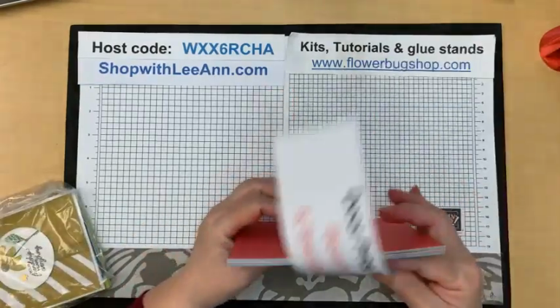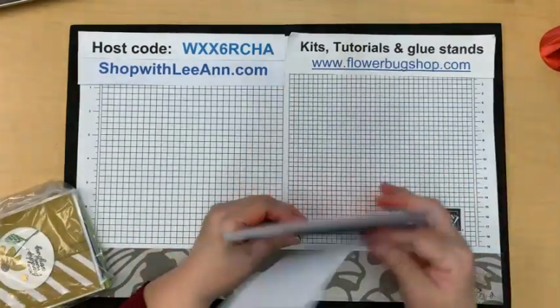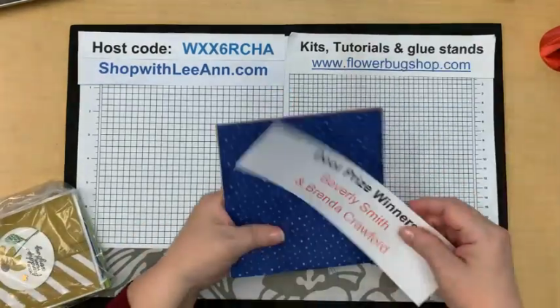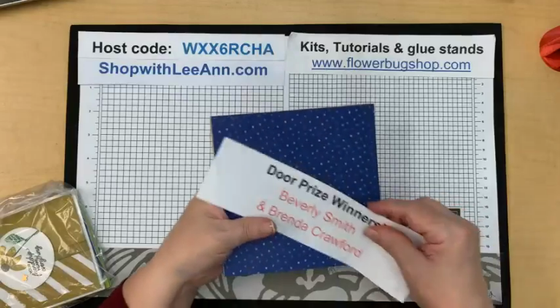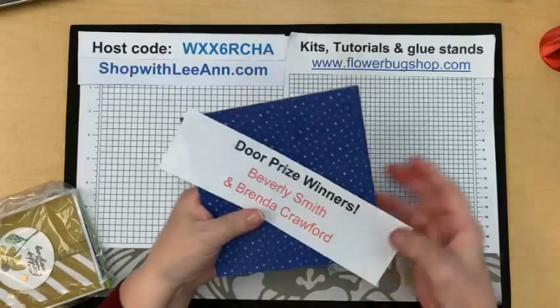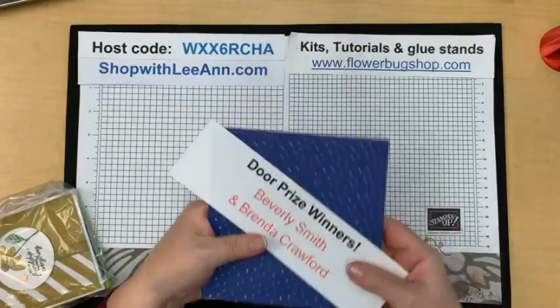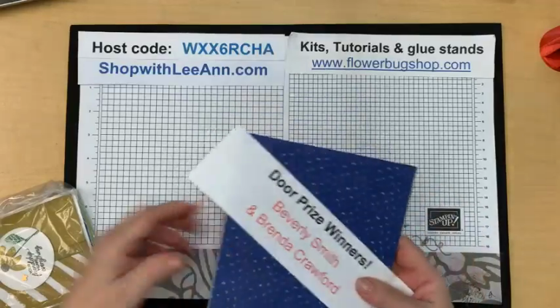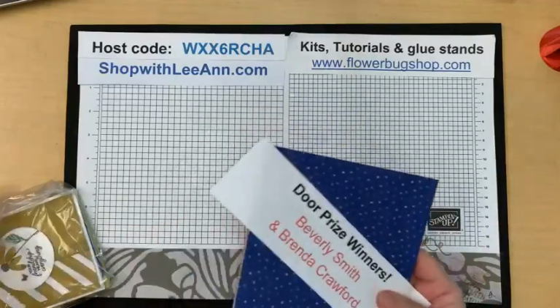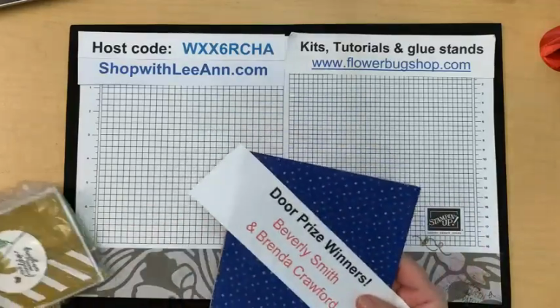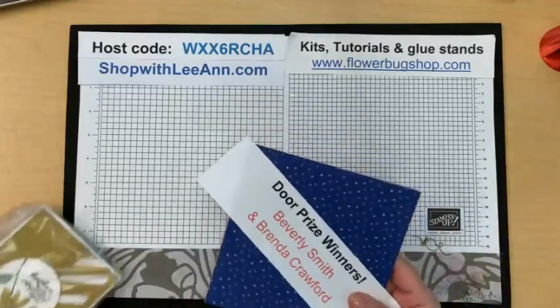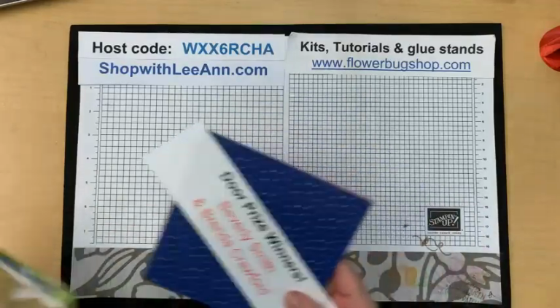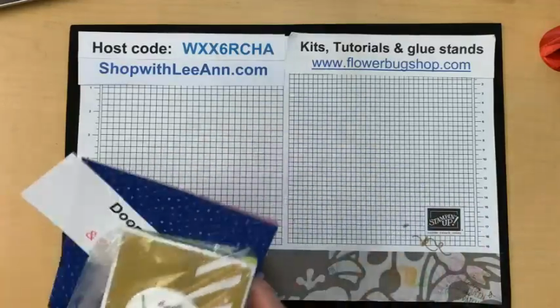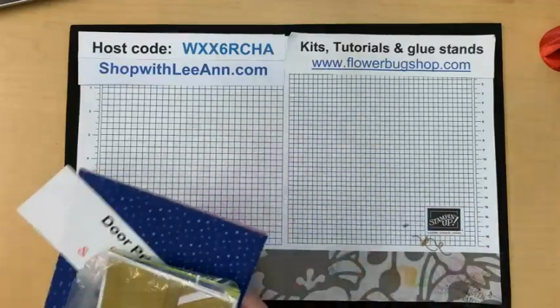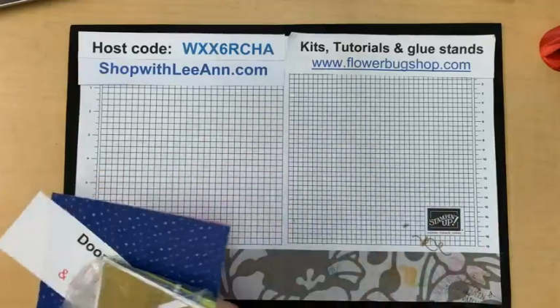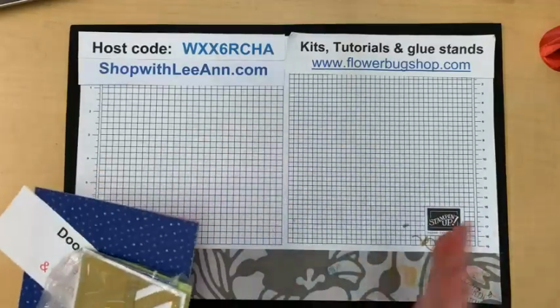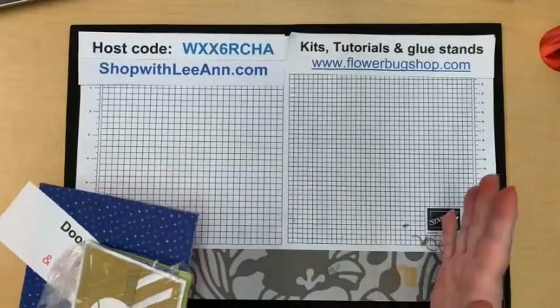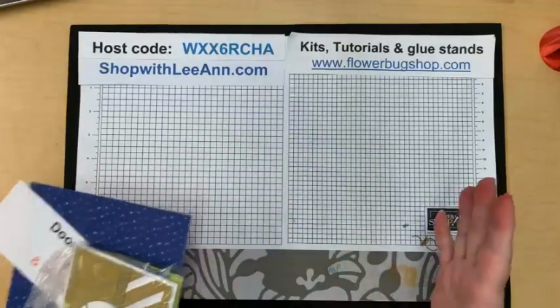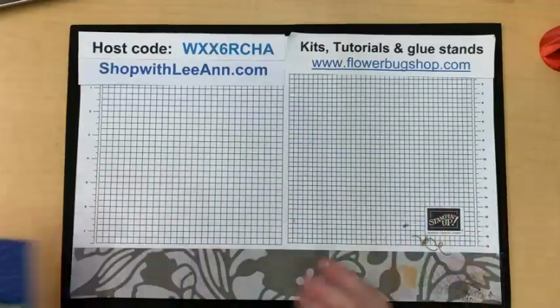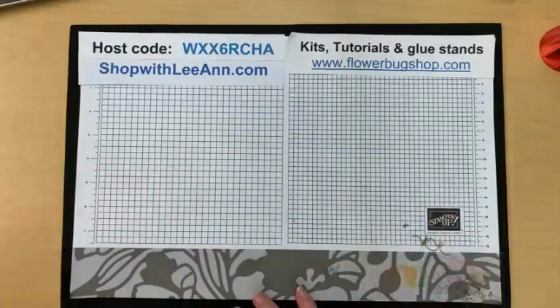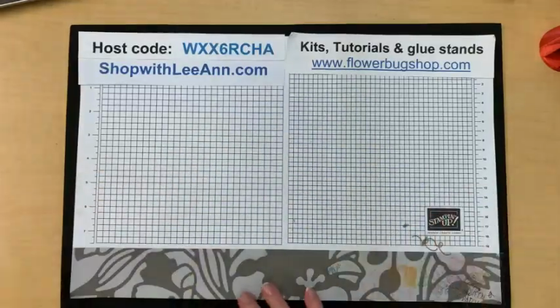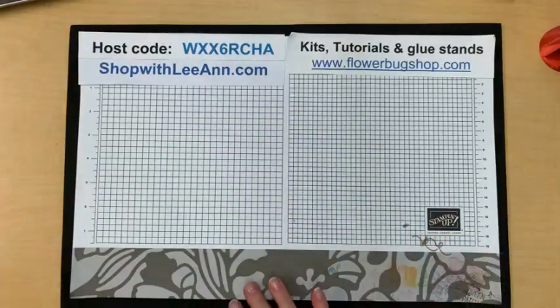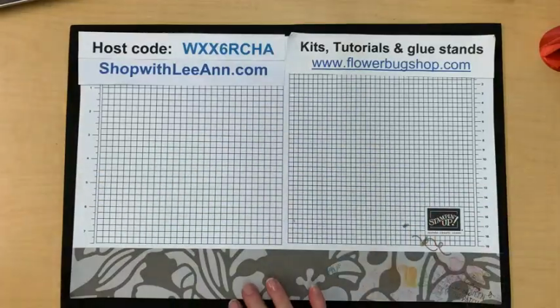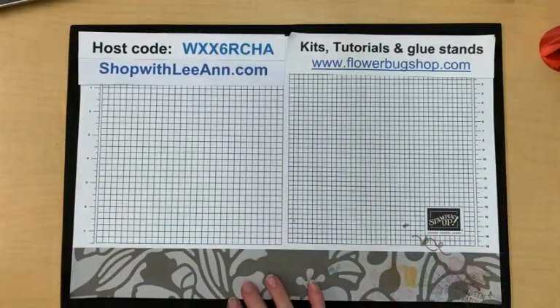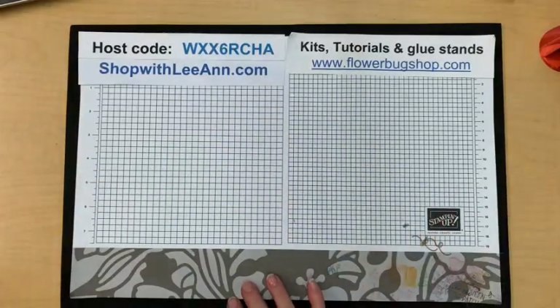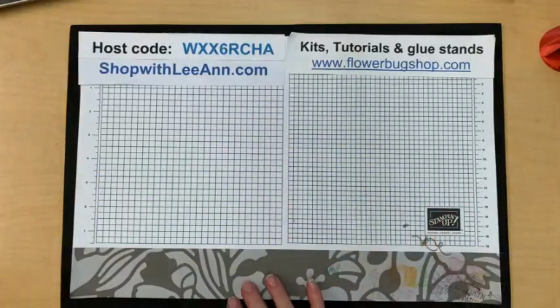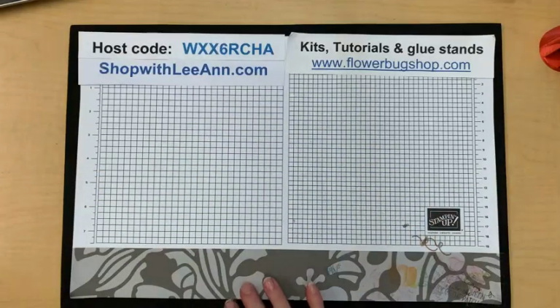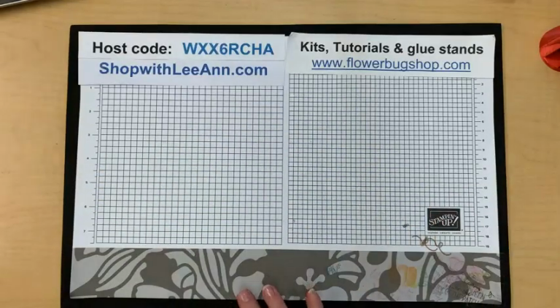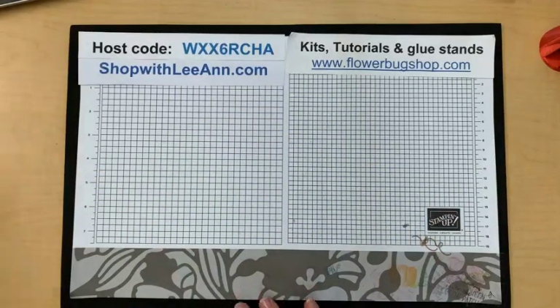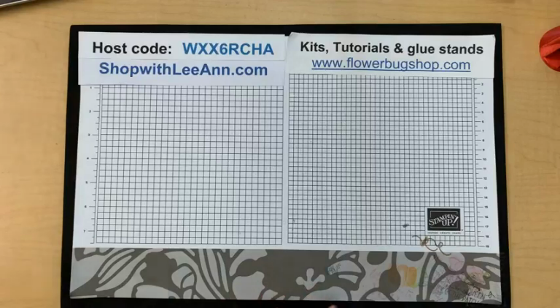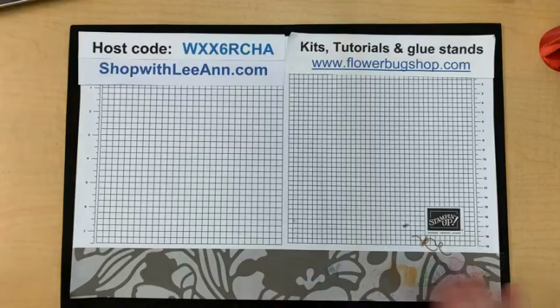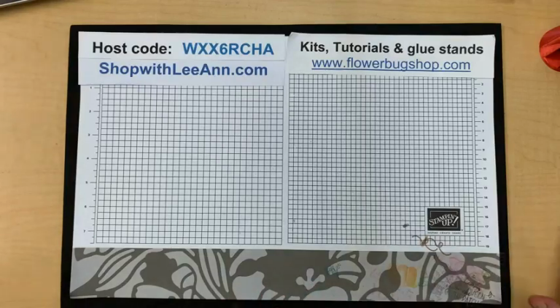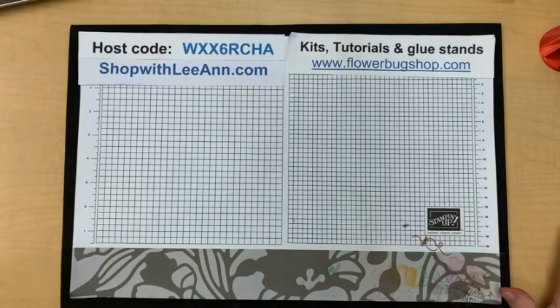Basically it's a free class every Tuesday morning — Tuesday afternoon today because of my tech issues.